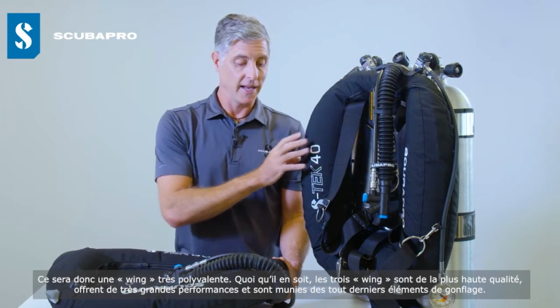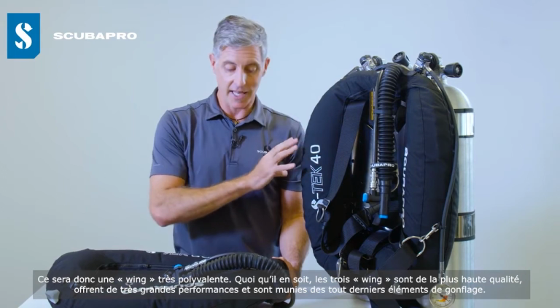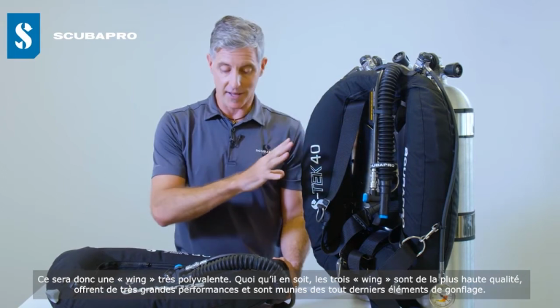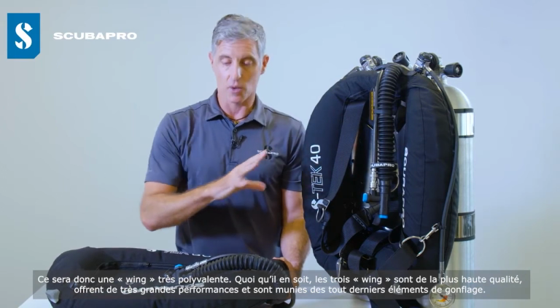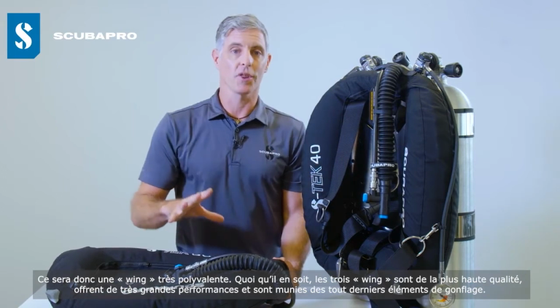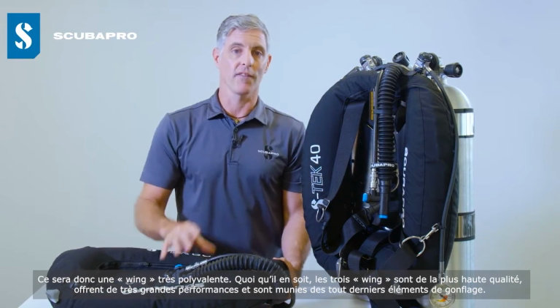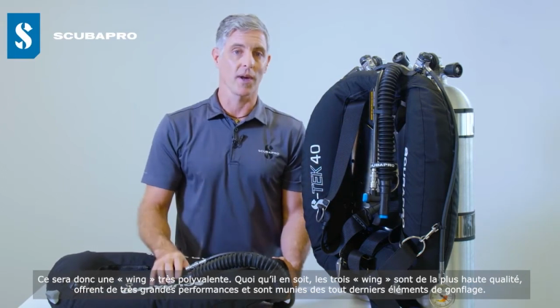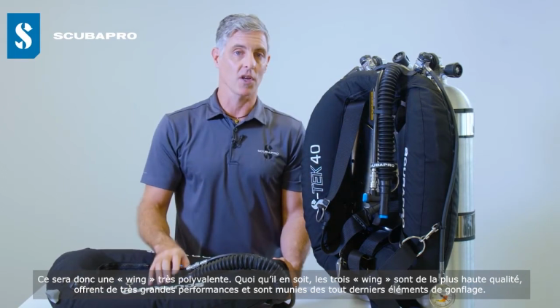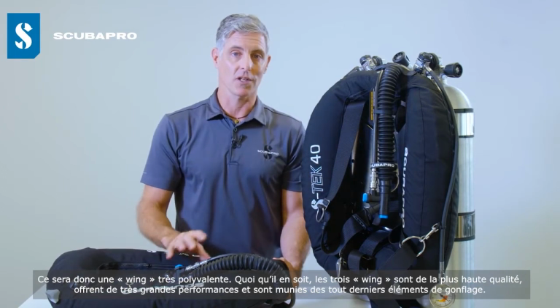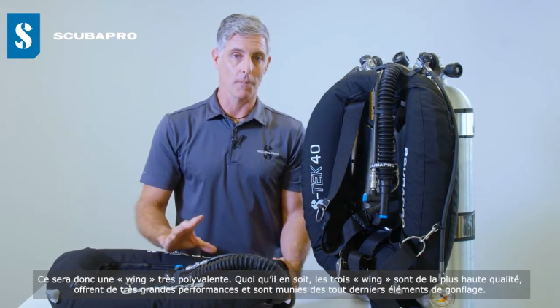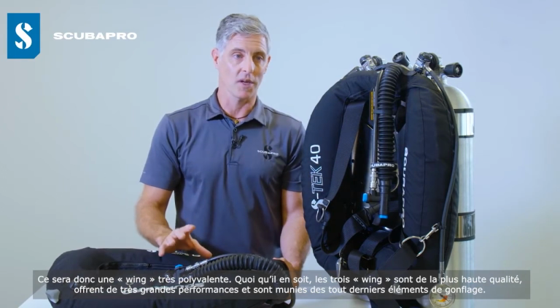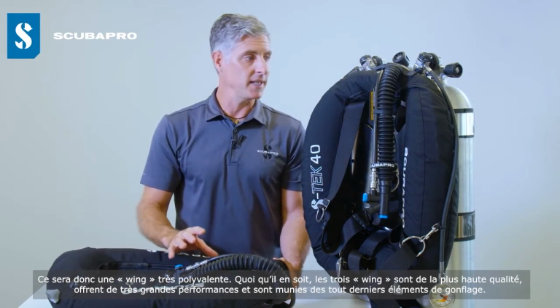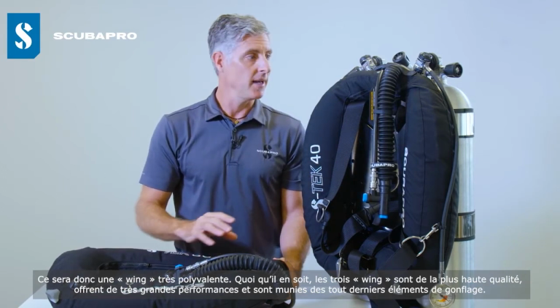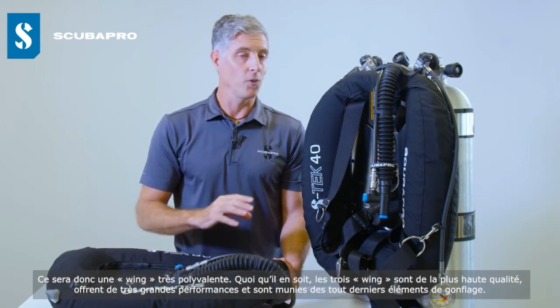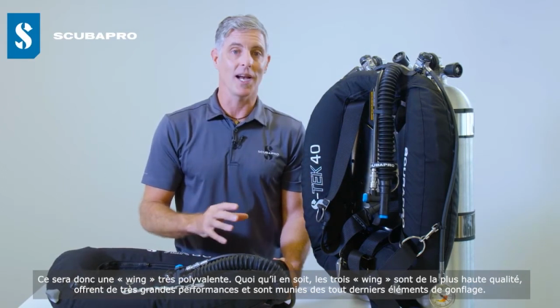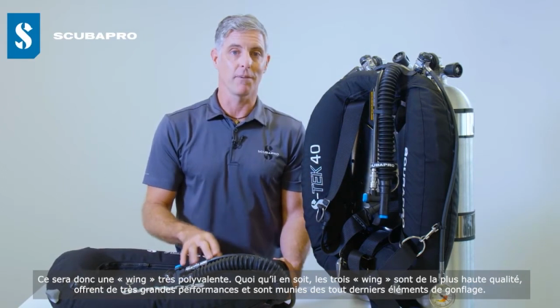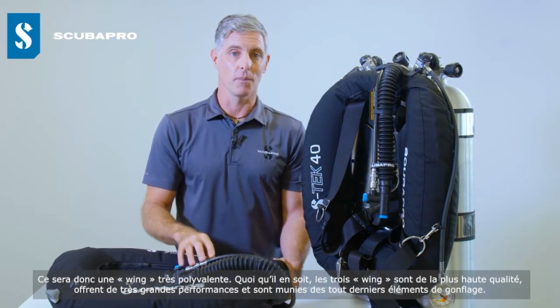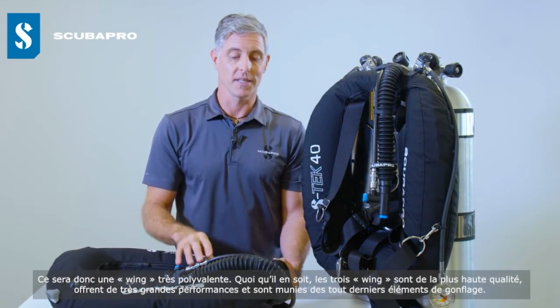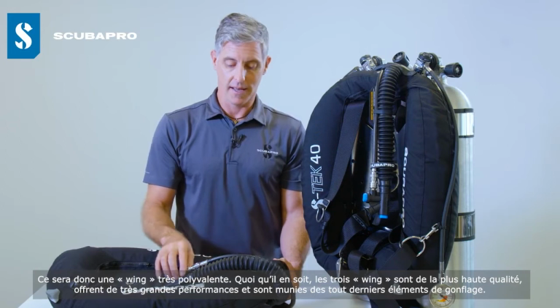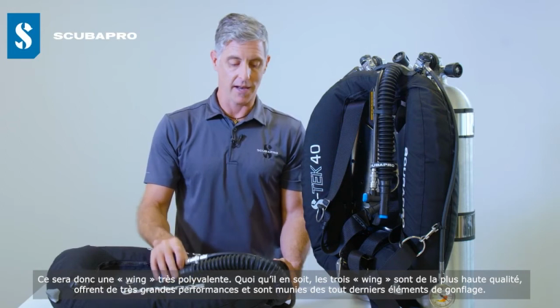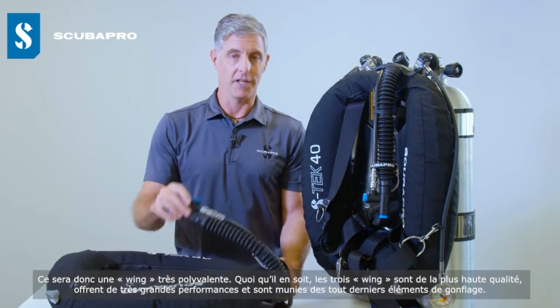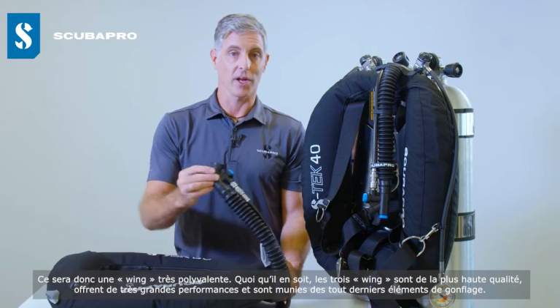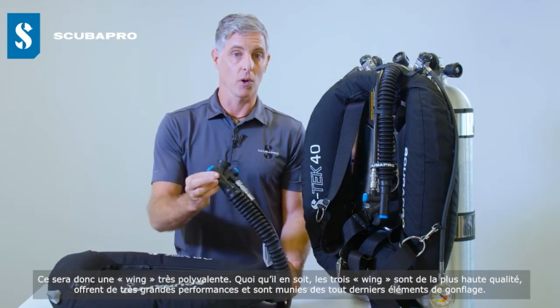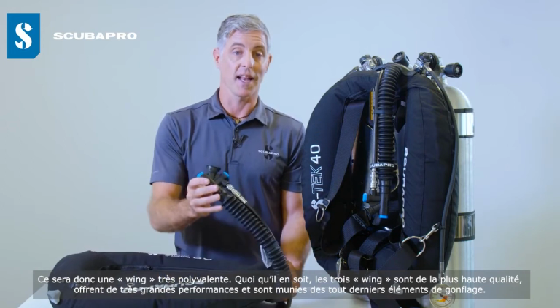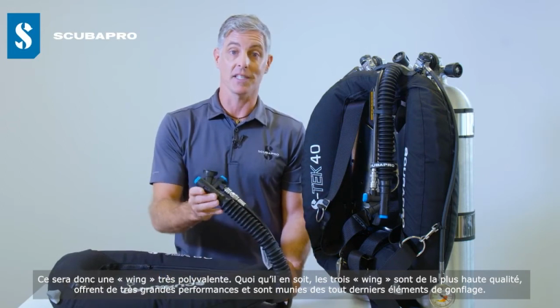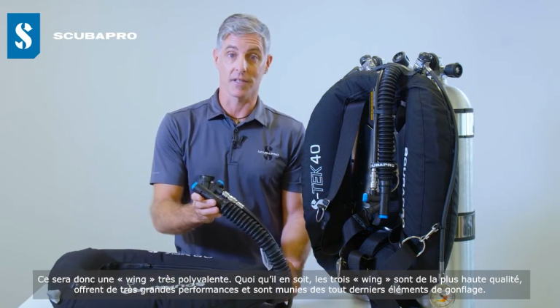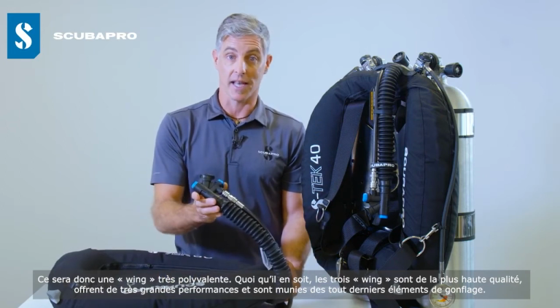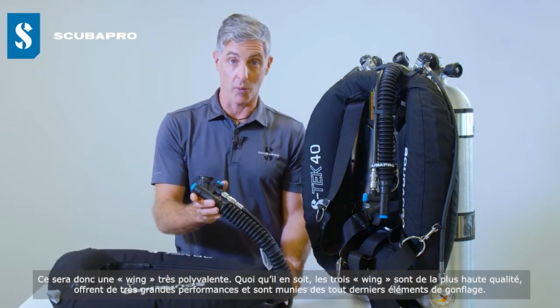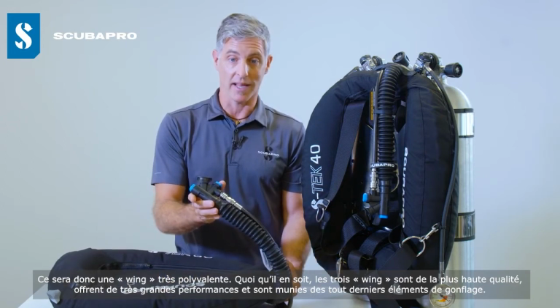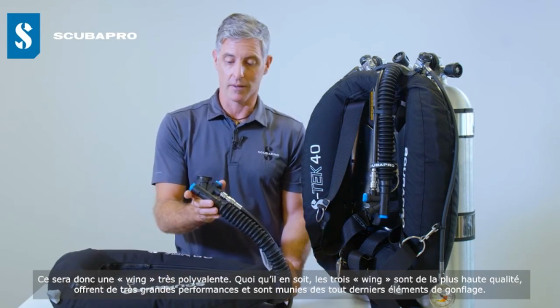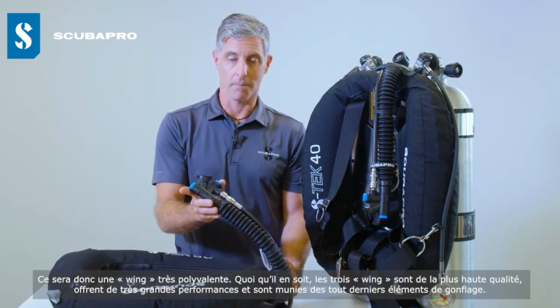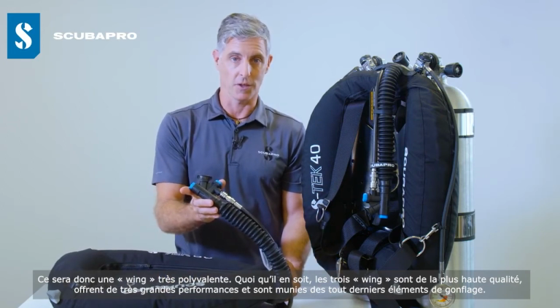In any event, all three wings are top quality, really high performance, and feature all of the latest airway components.